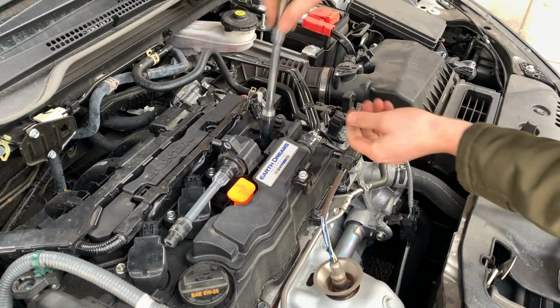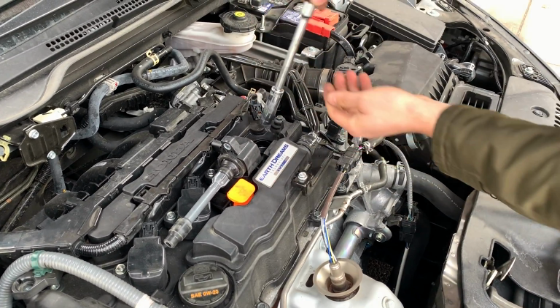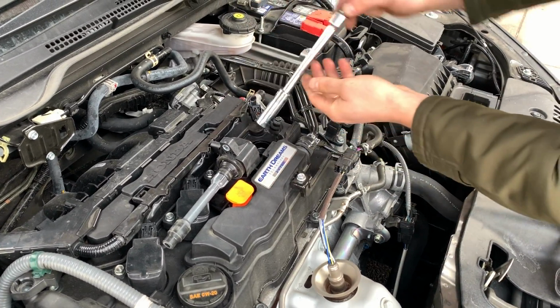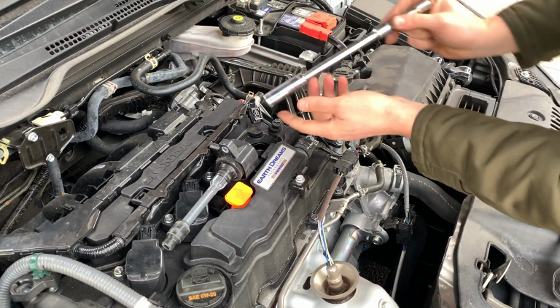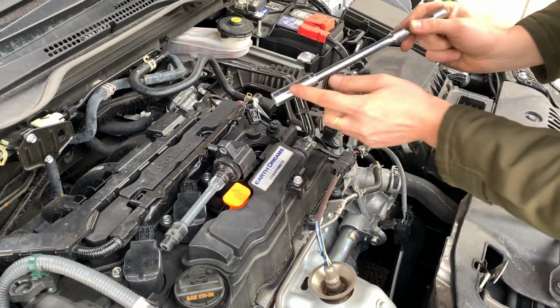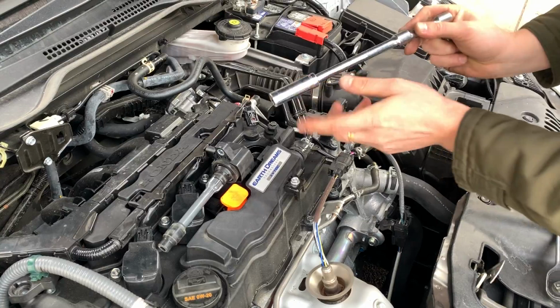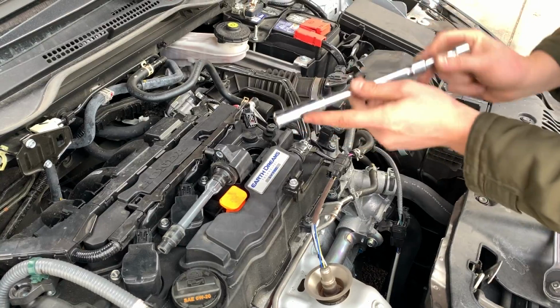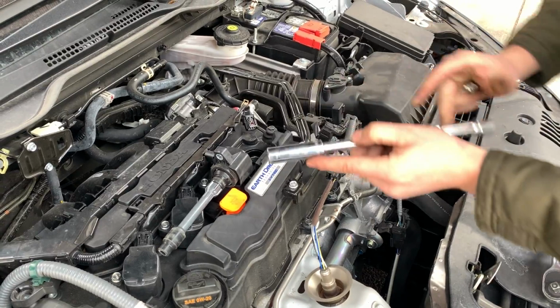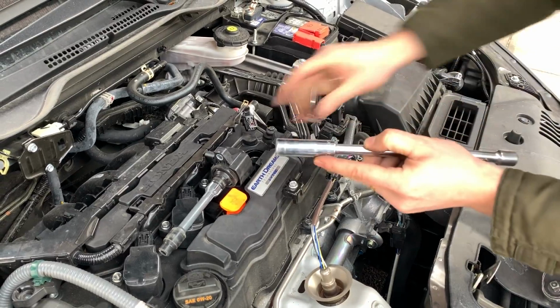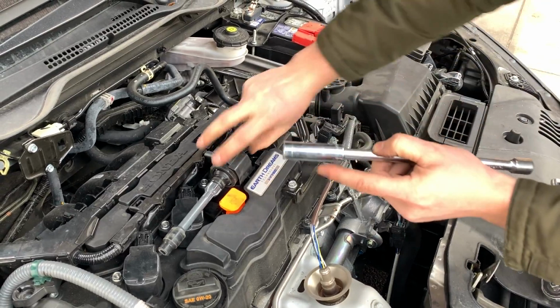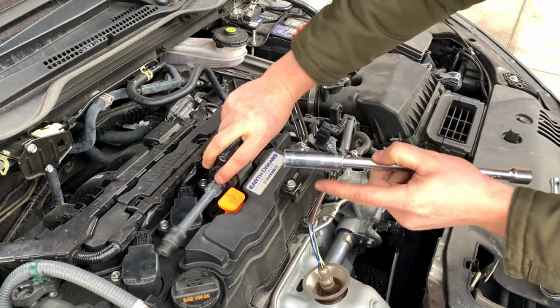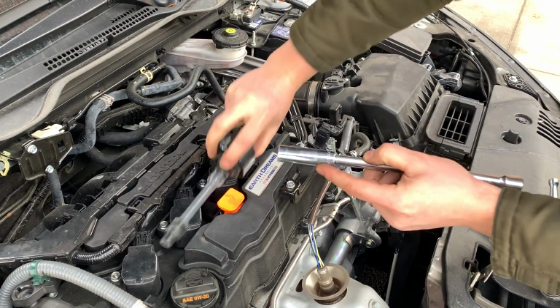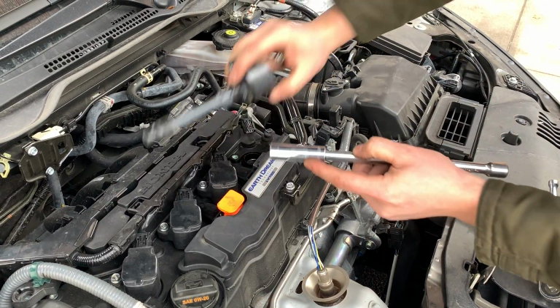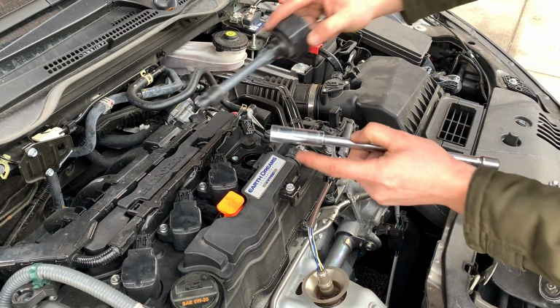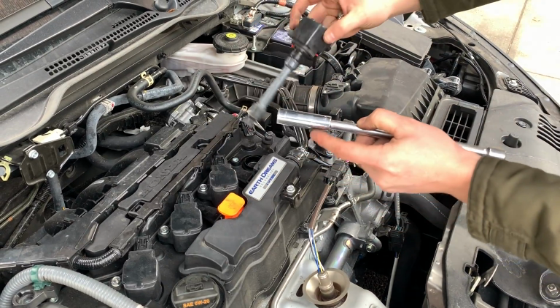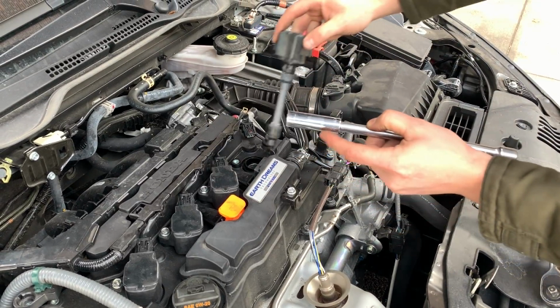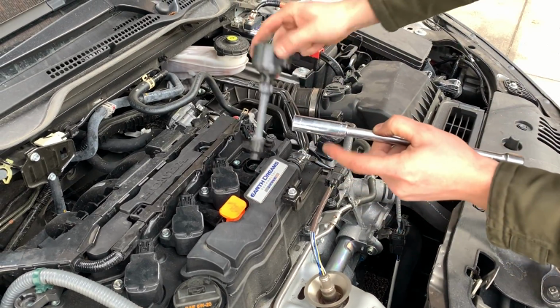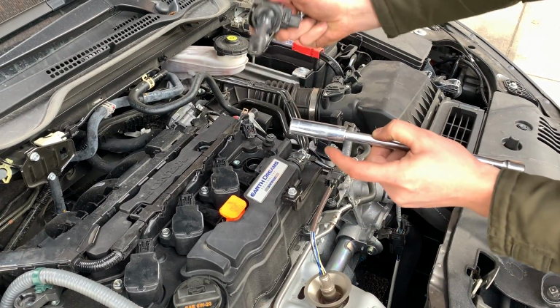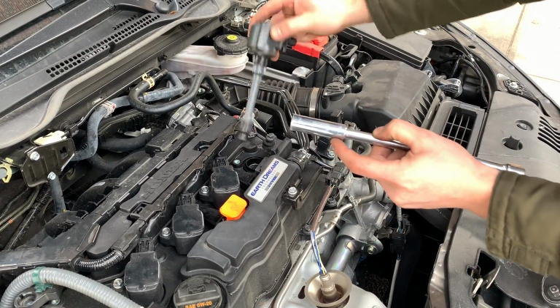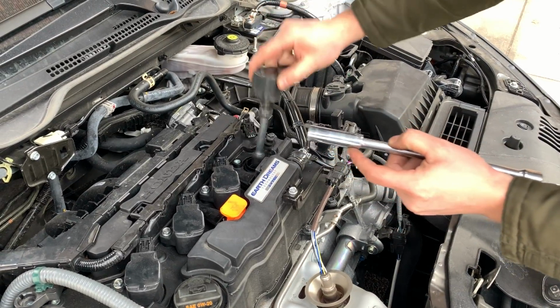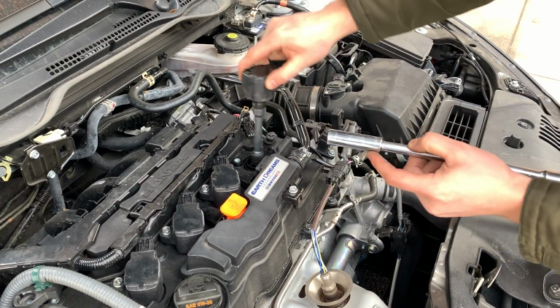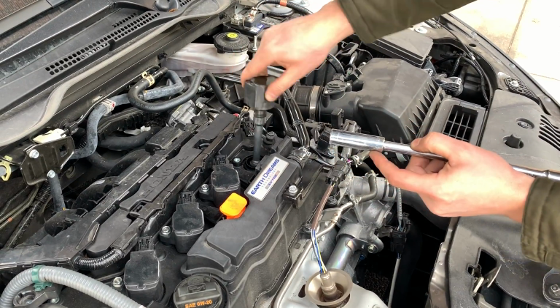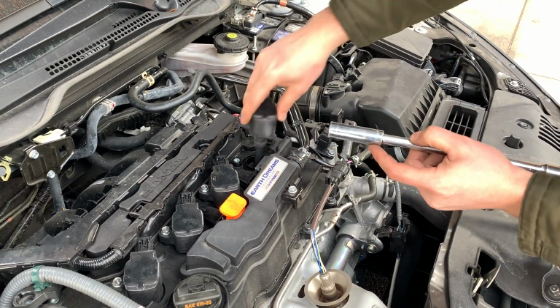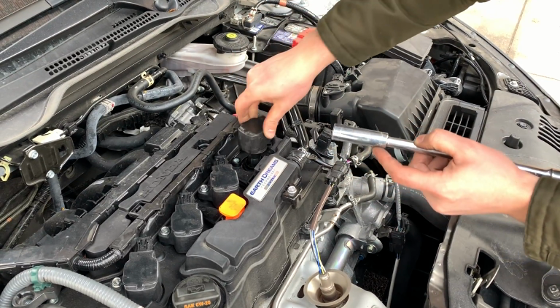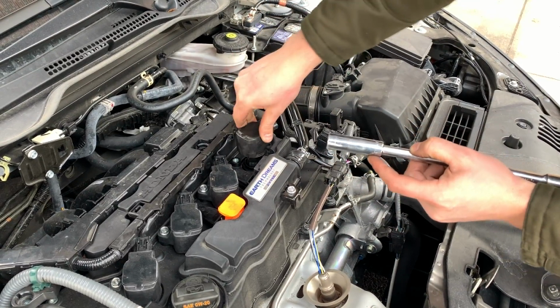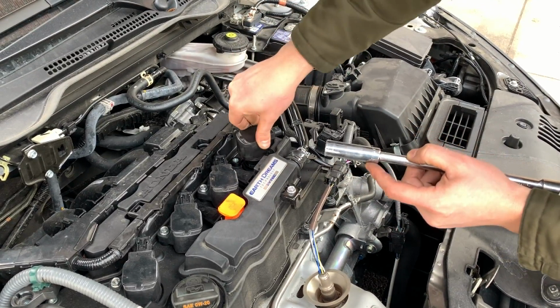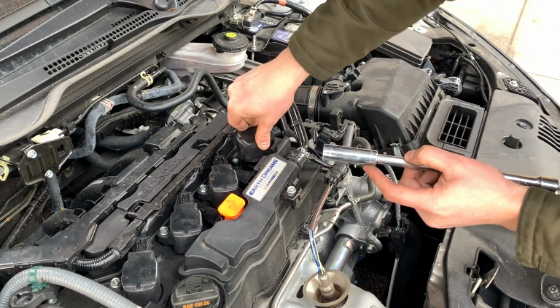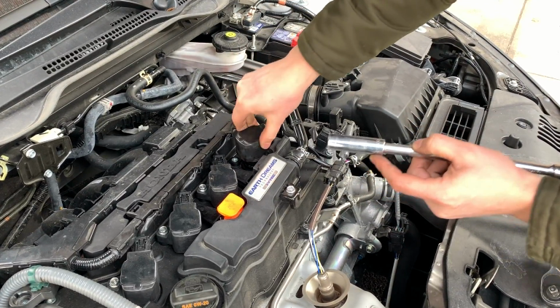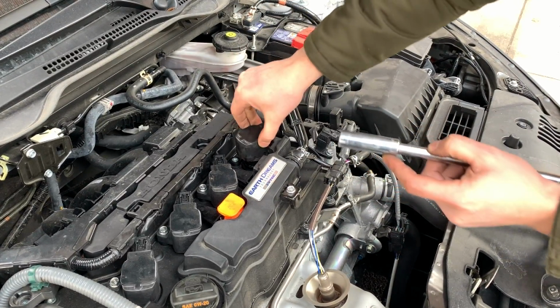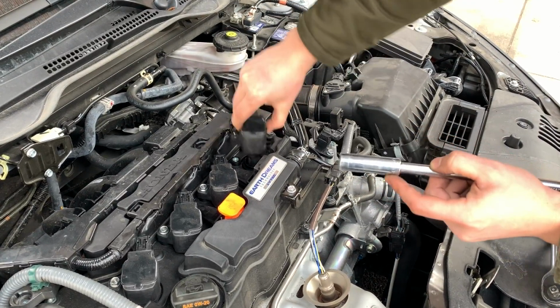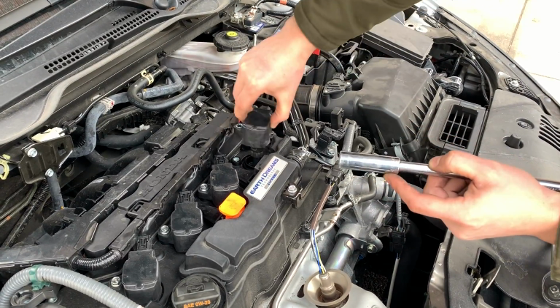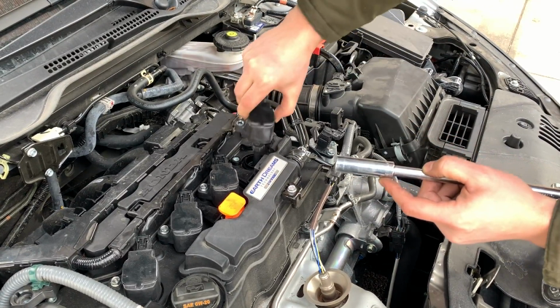If you don't have a special socket for spark plugs, you can use your ignition coils to remove them.